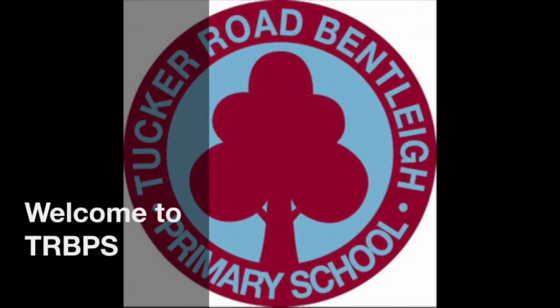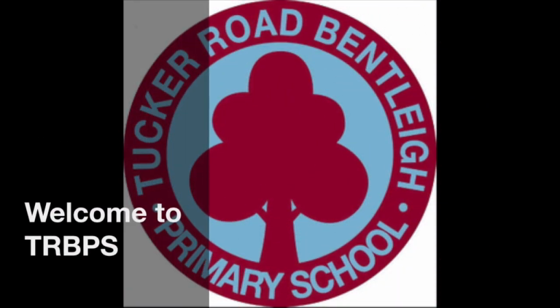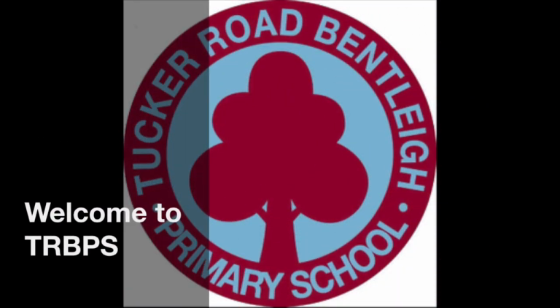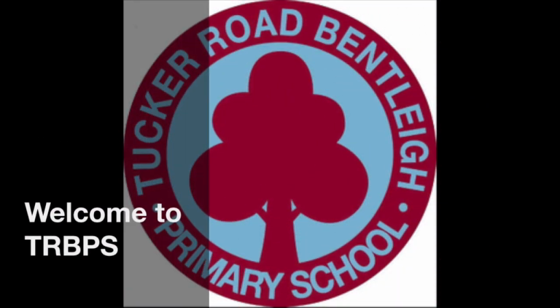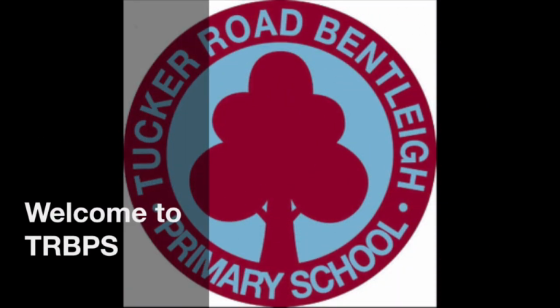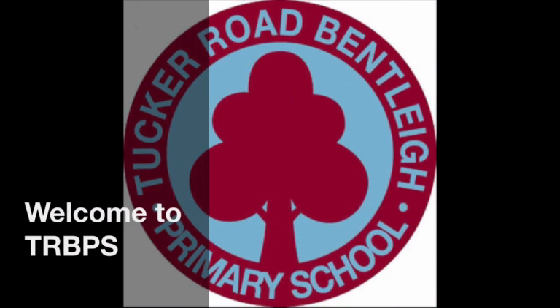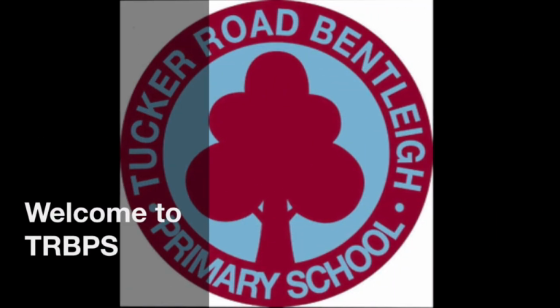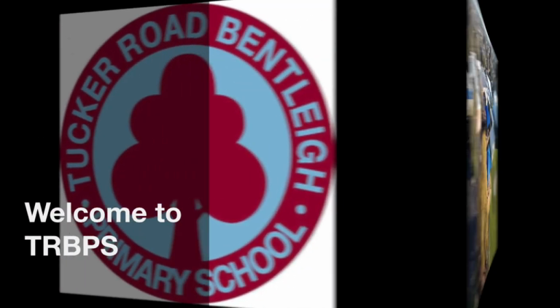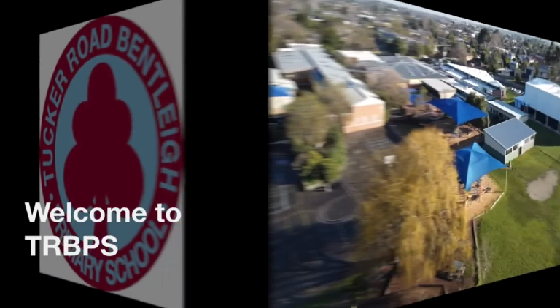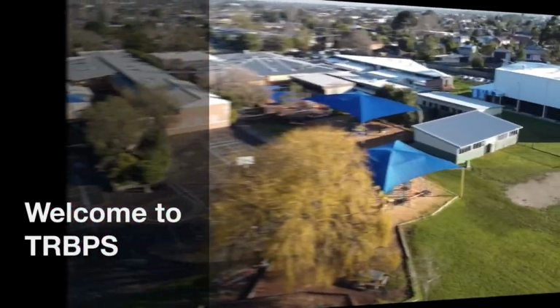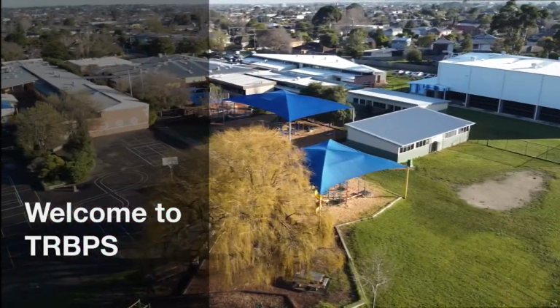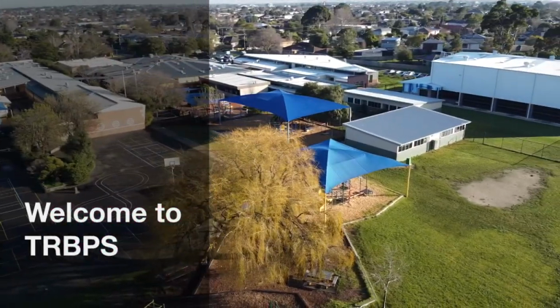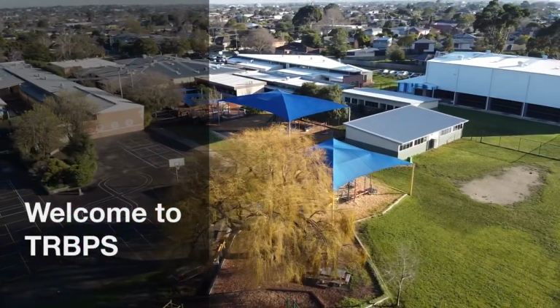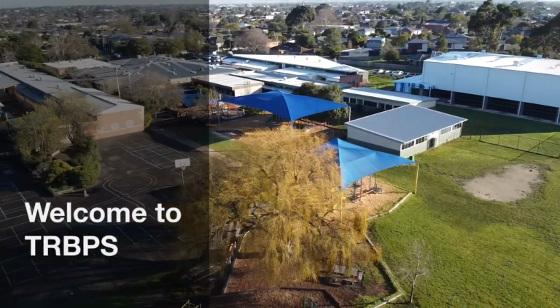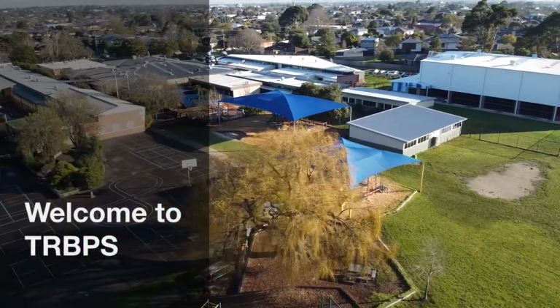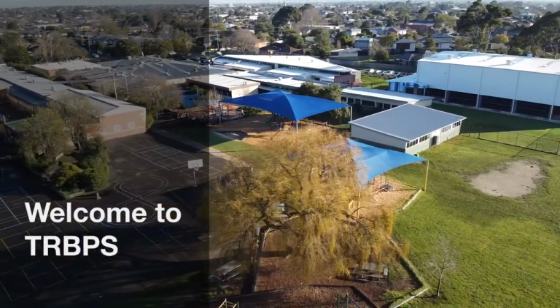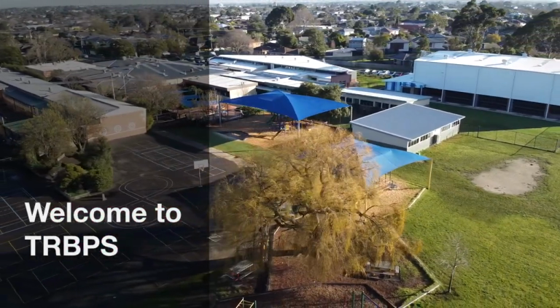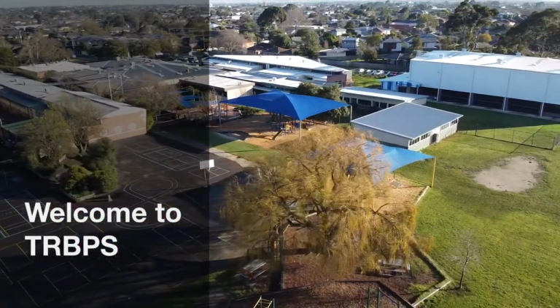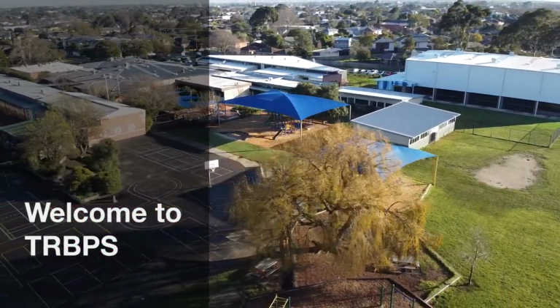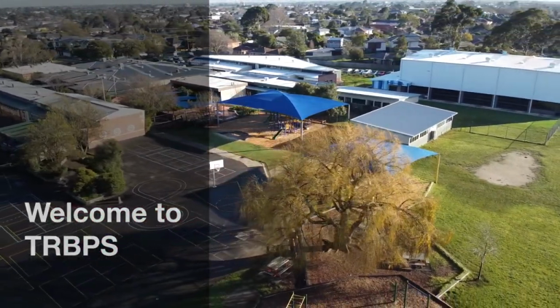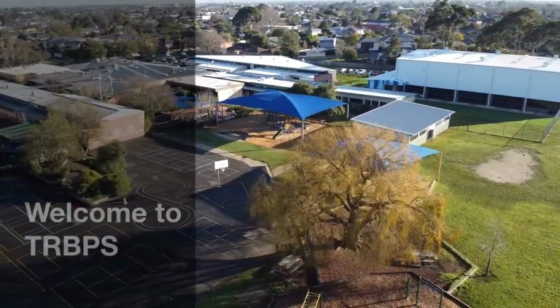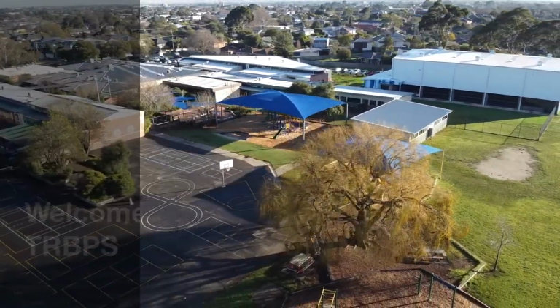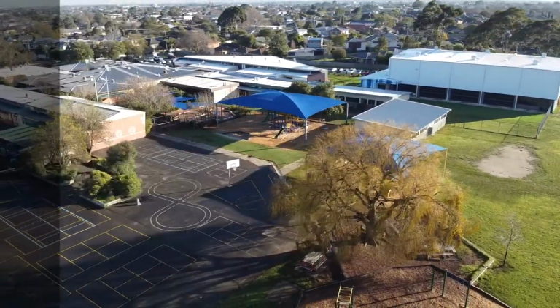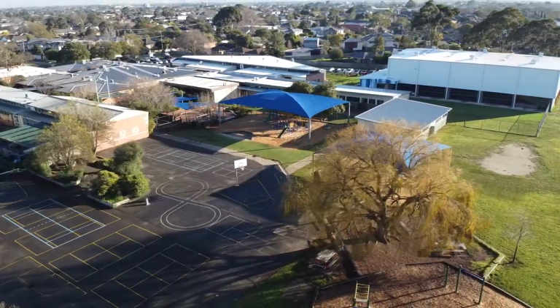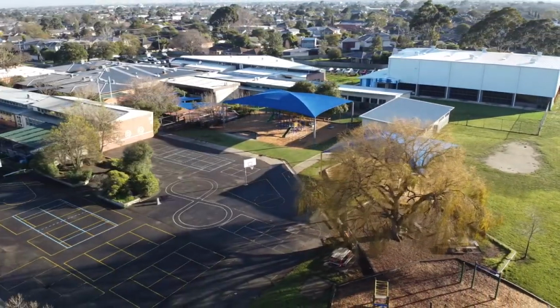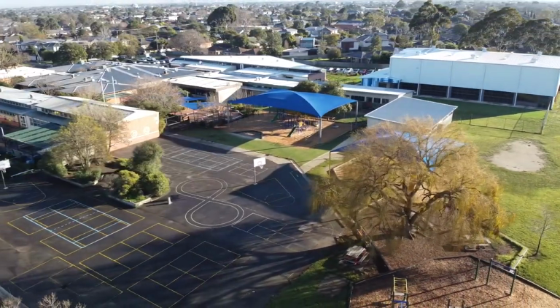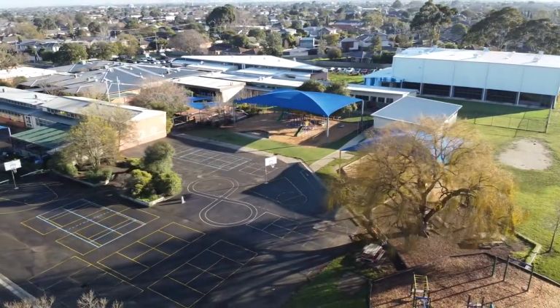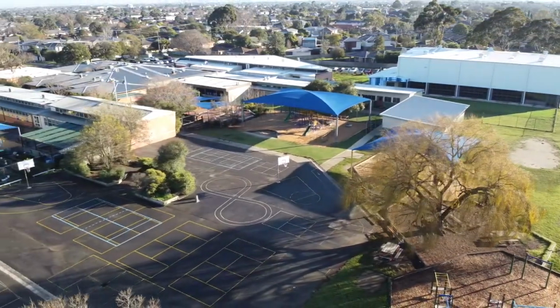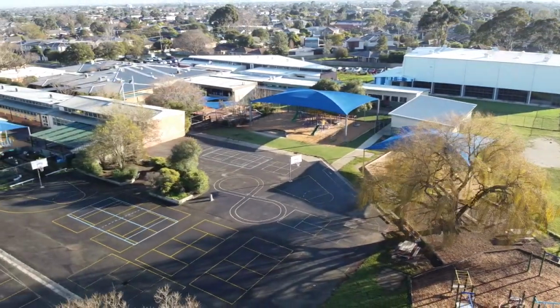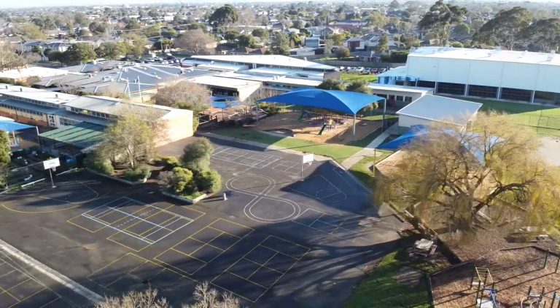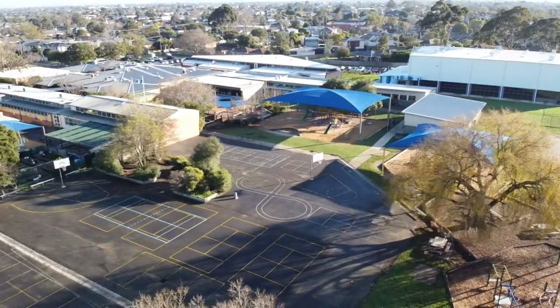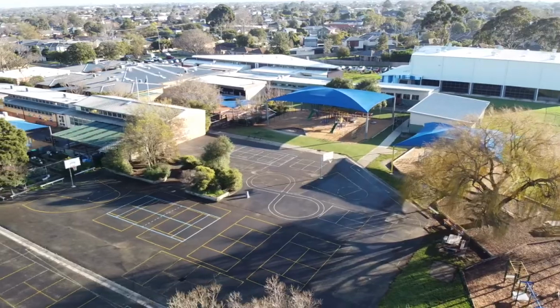Hi, I'm Jack. I'm Julia. I'm Emily. And I'm Zach. And this is a virtual tour of our school.